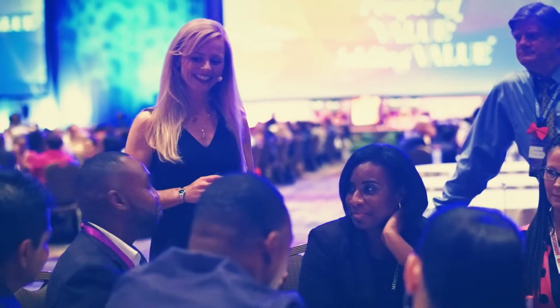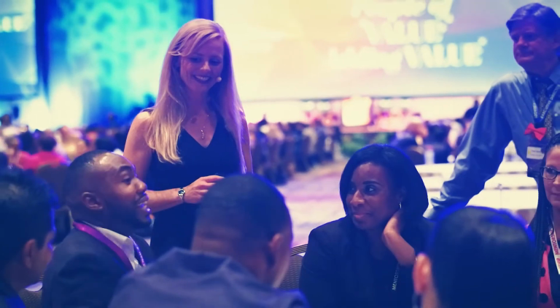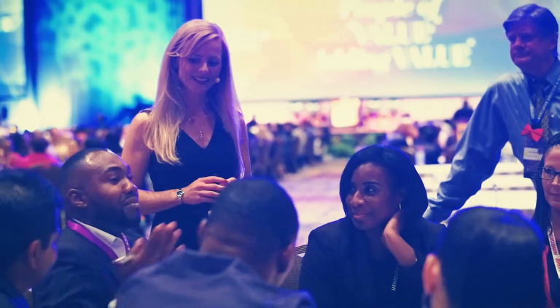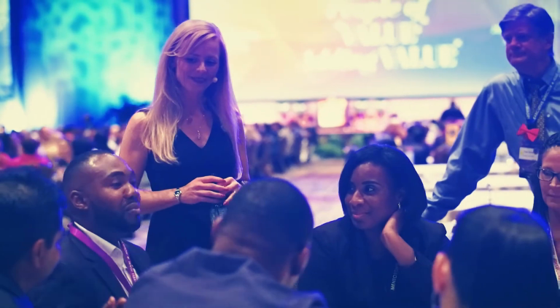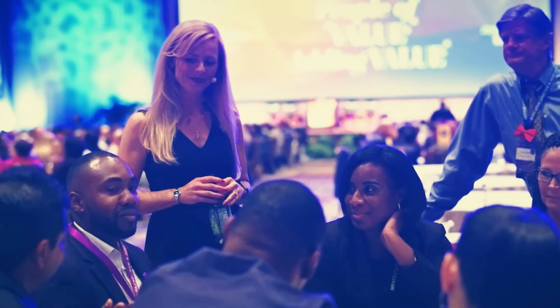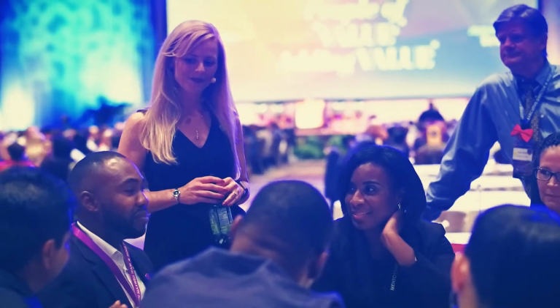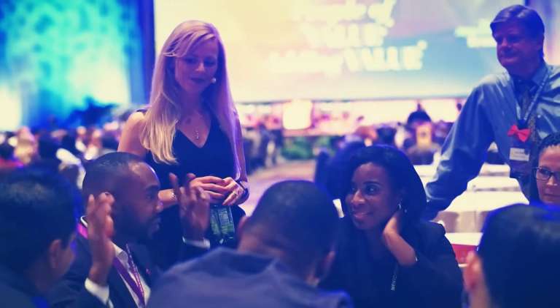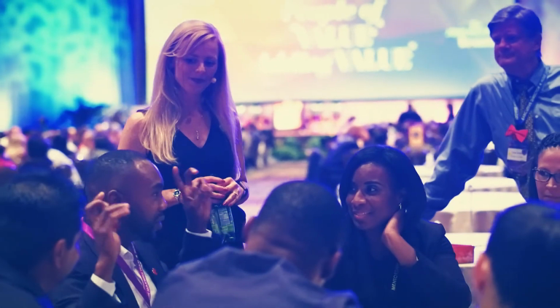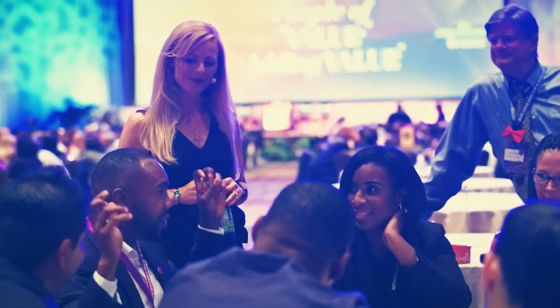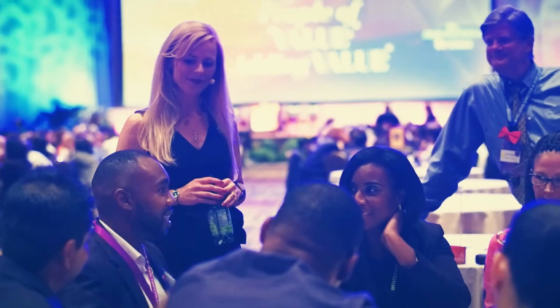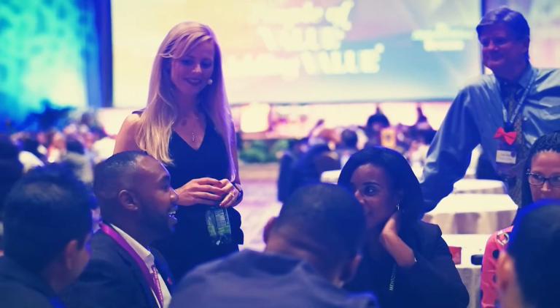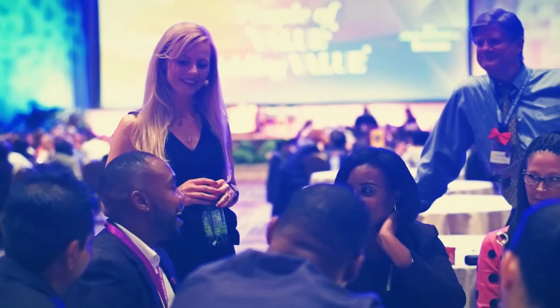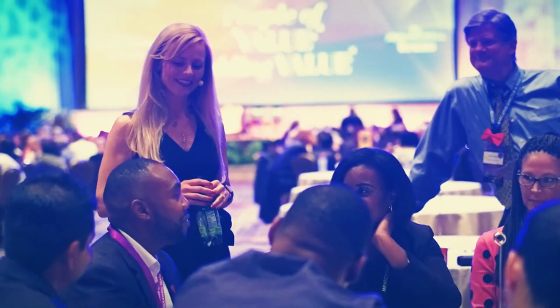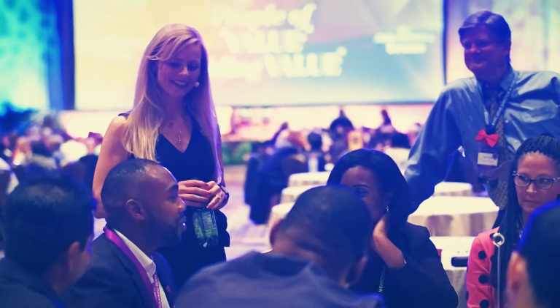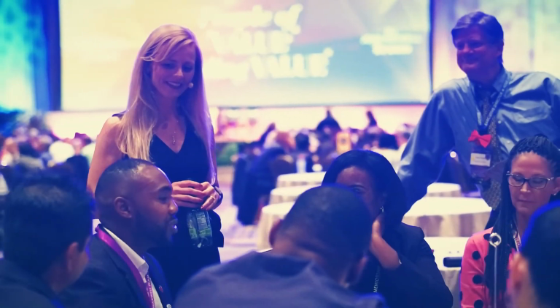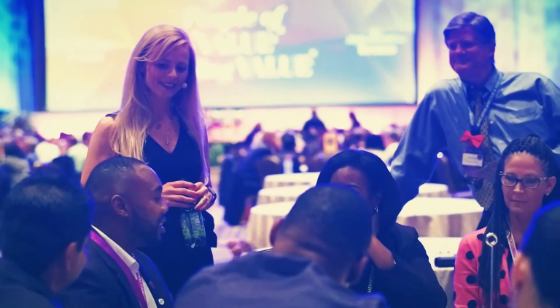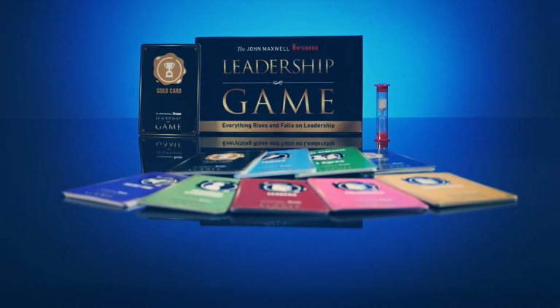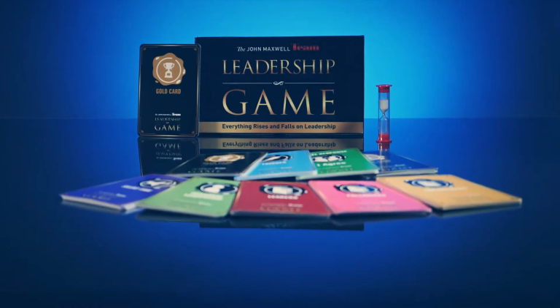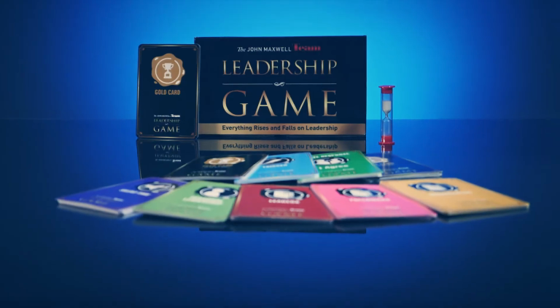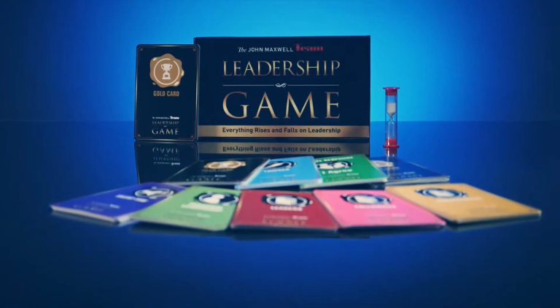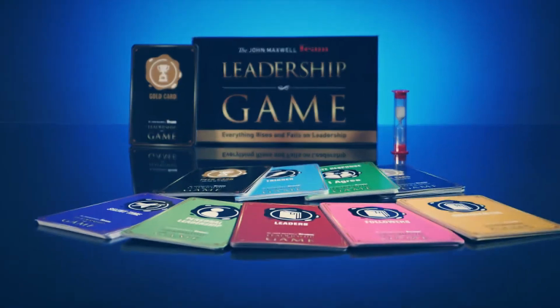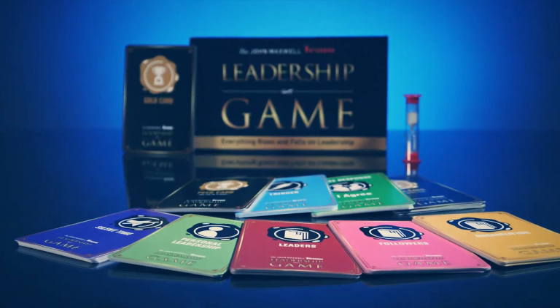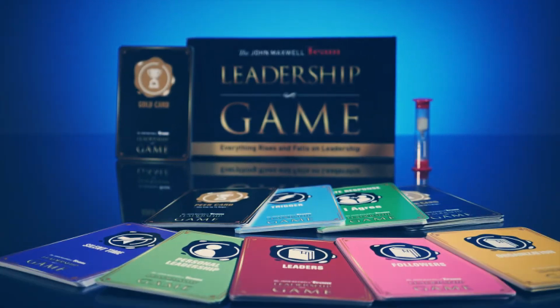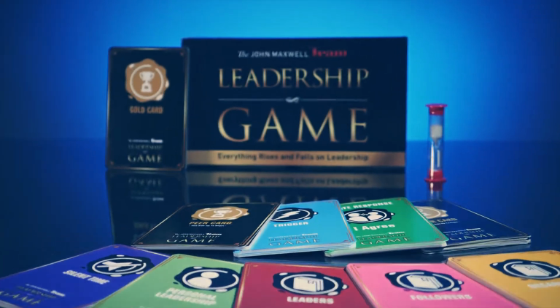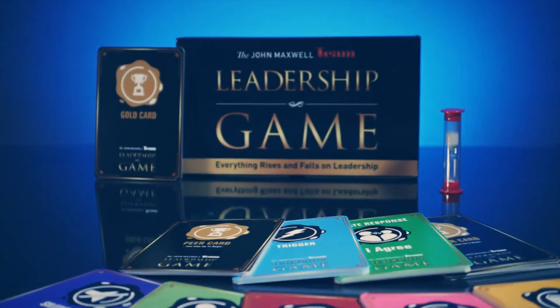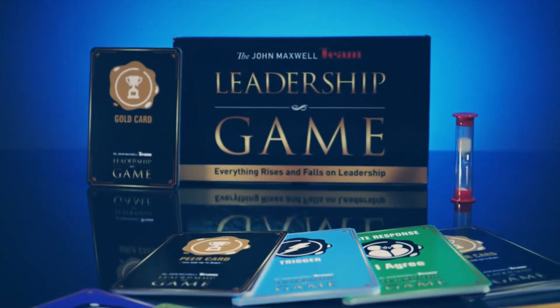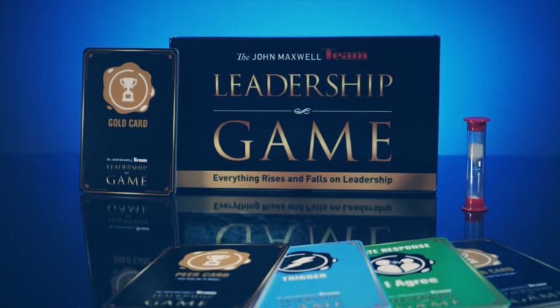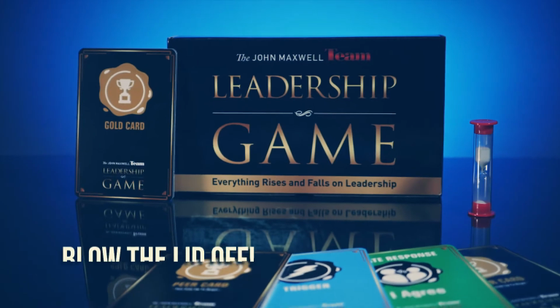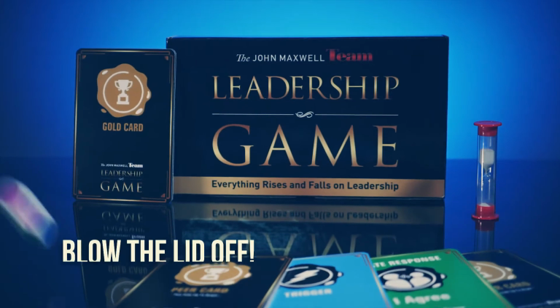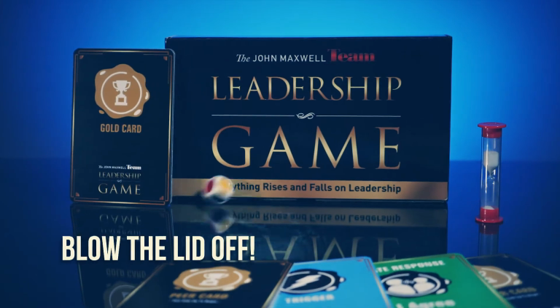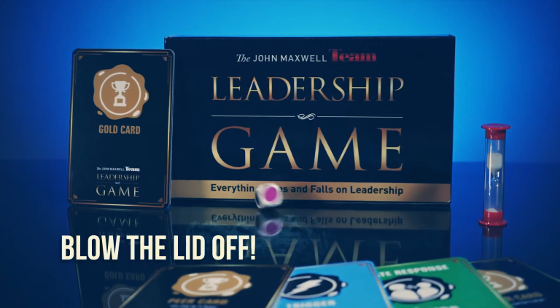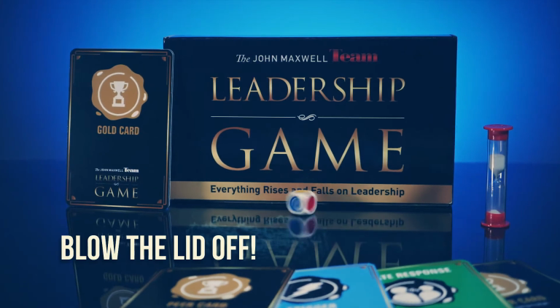Raise your collective potential. The John Maxwell Team Leadership Game. Blow the lid off.